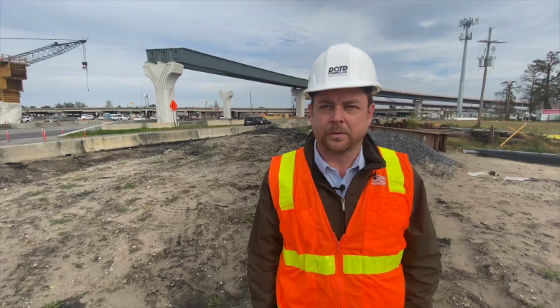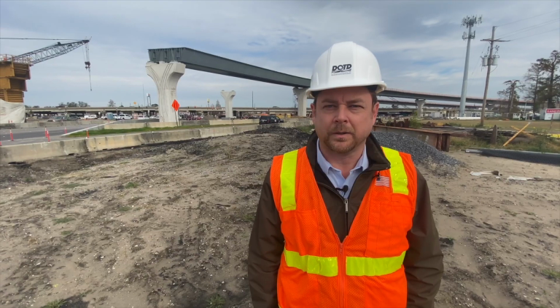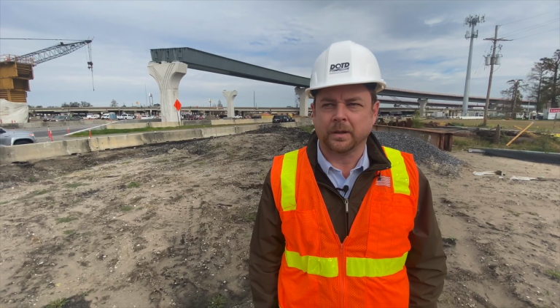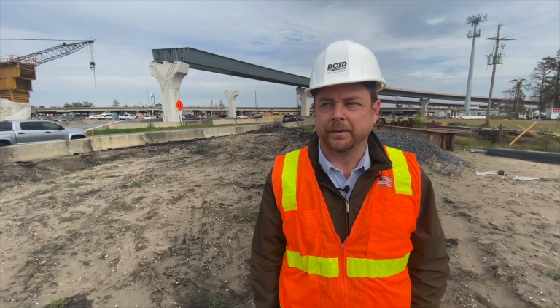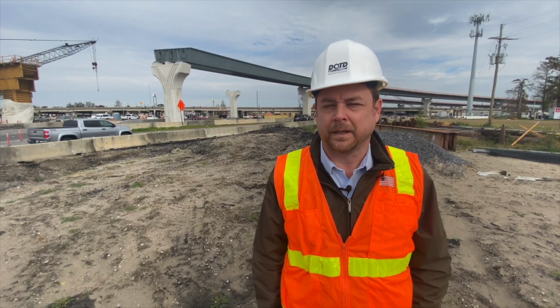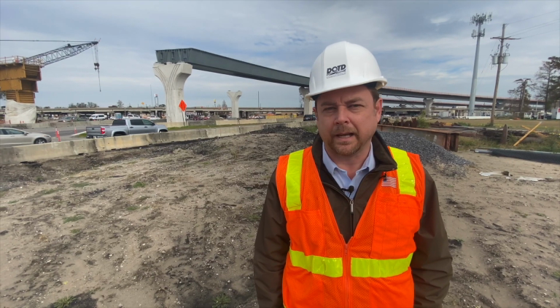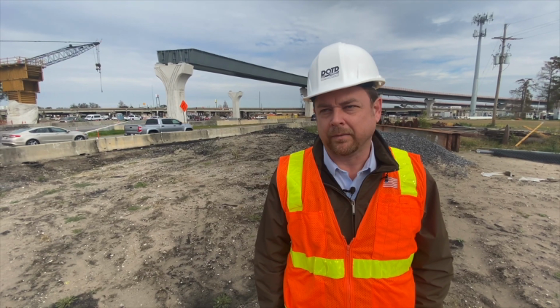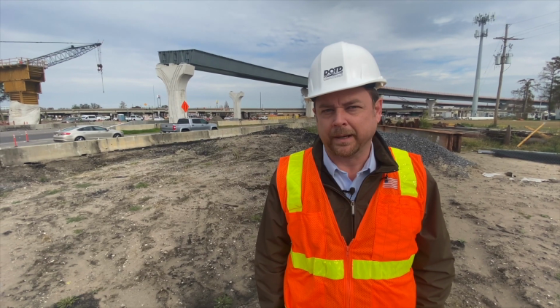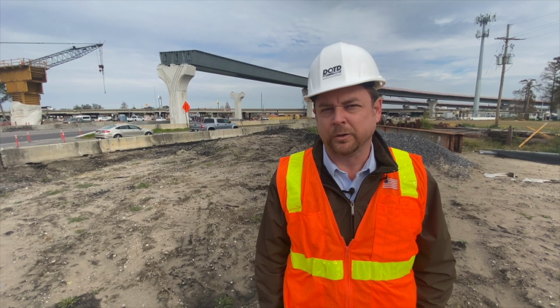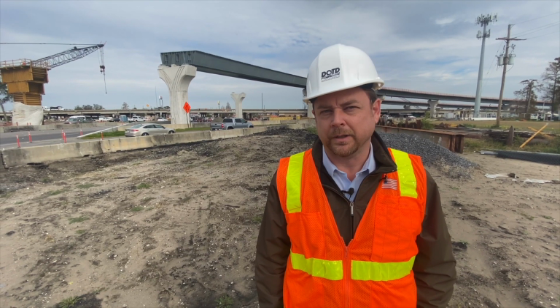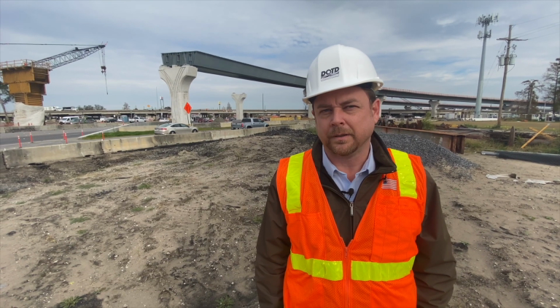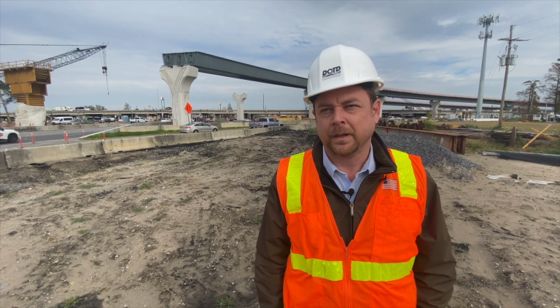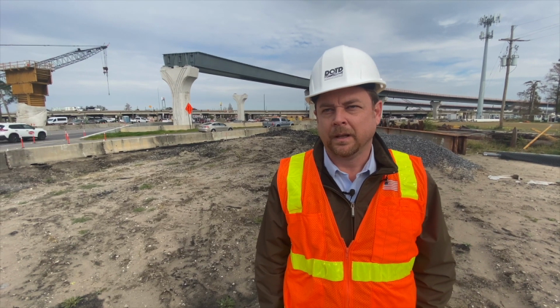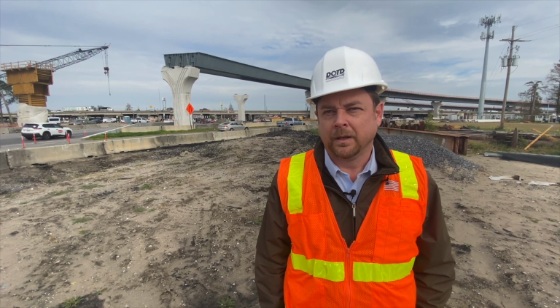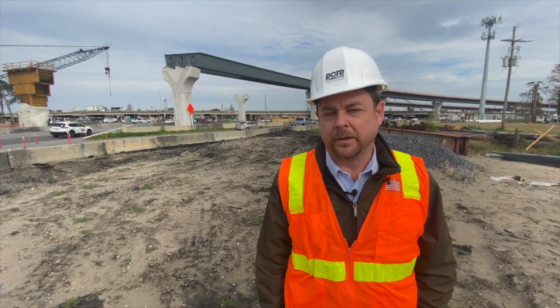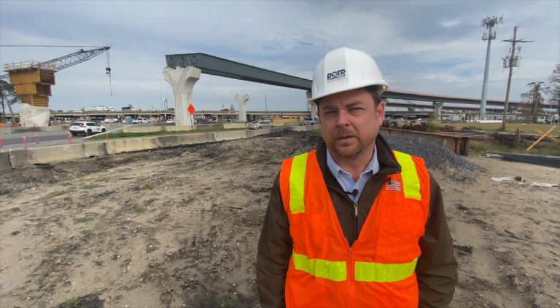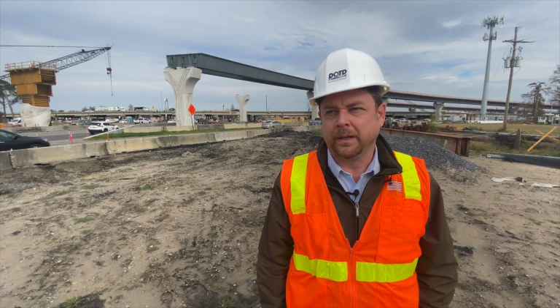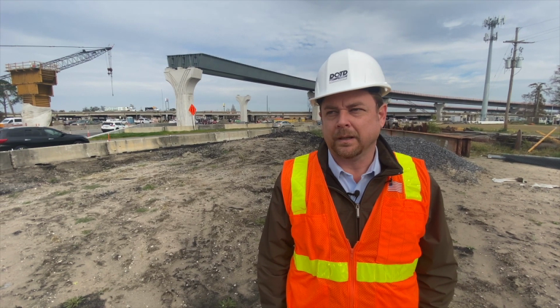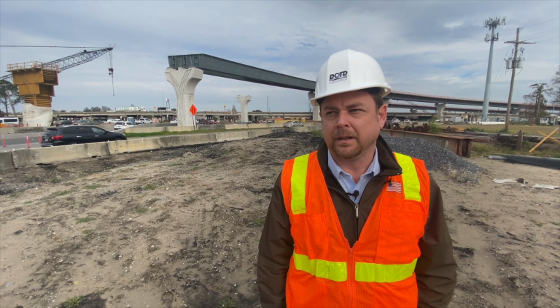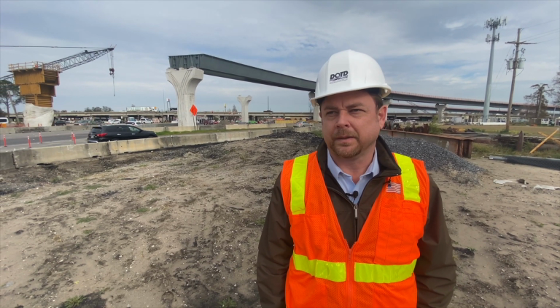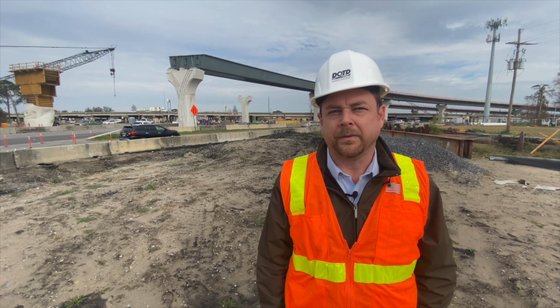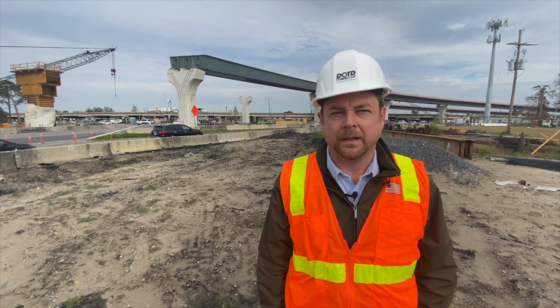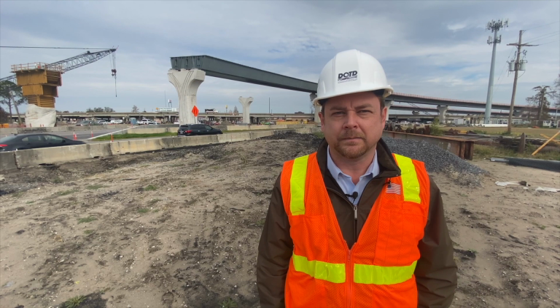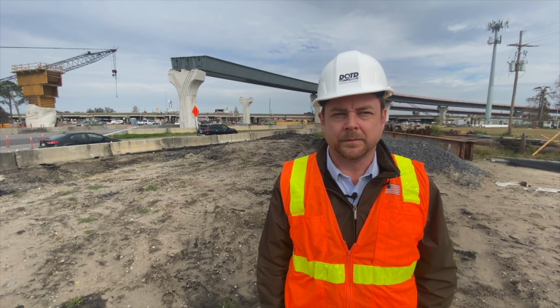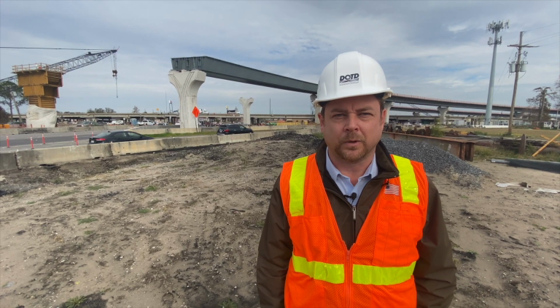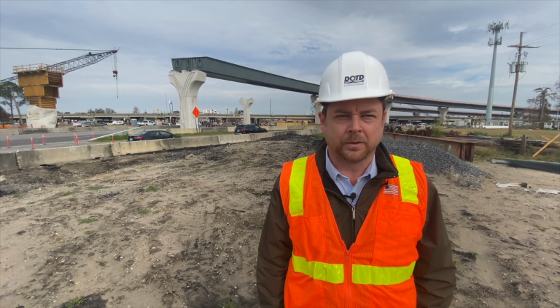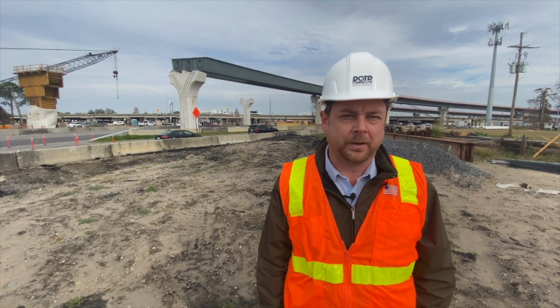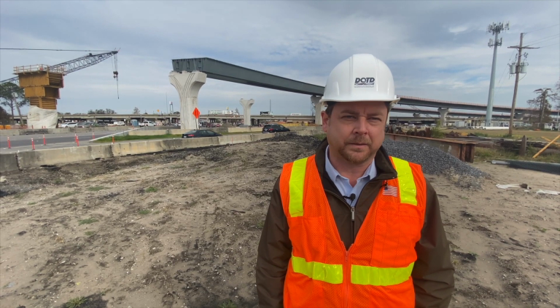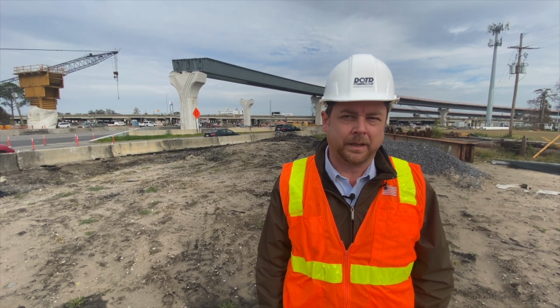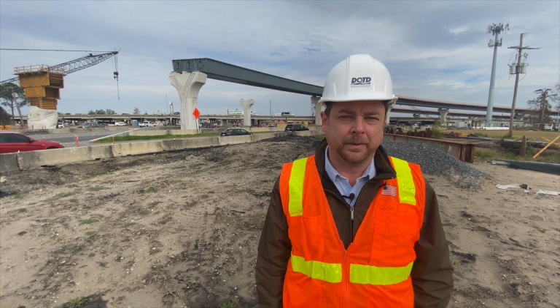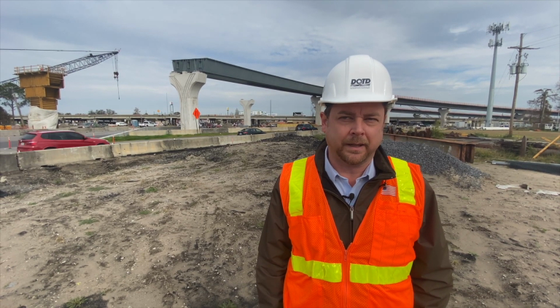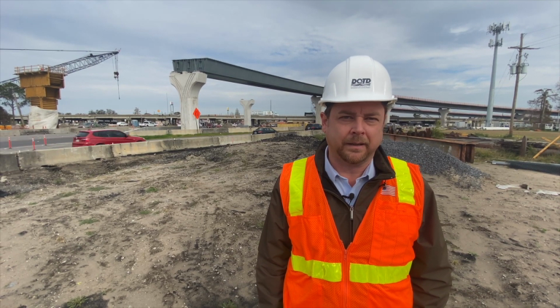It's a structure that will have a design life of about 100 years. So this will be a significant structure and monument in the area.